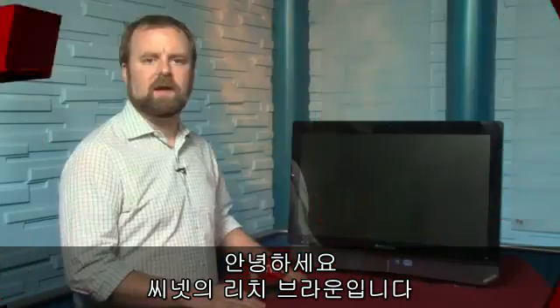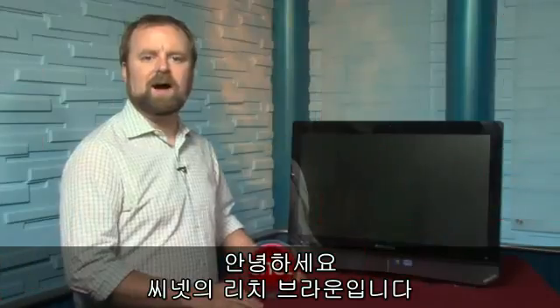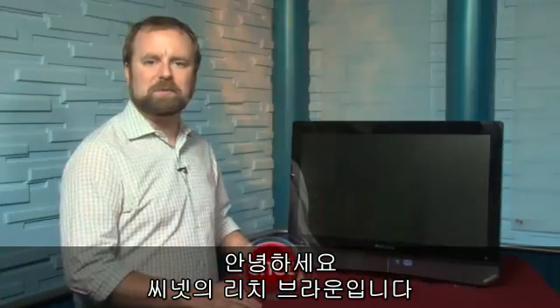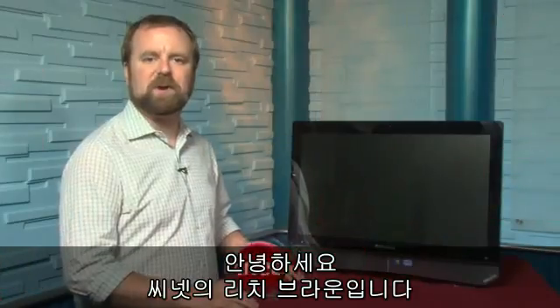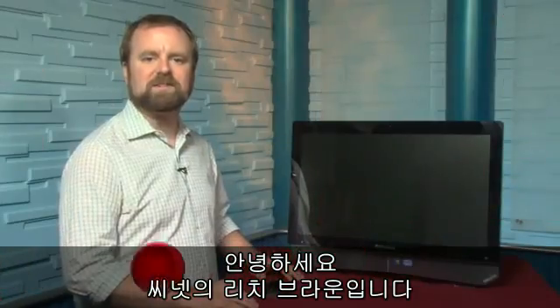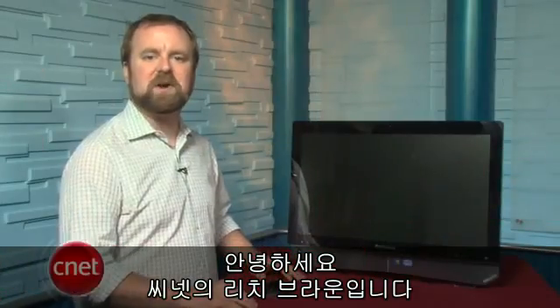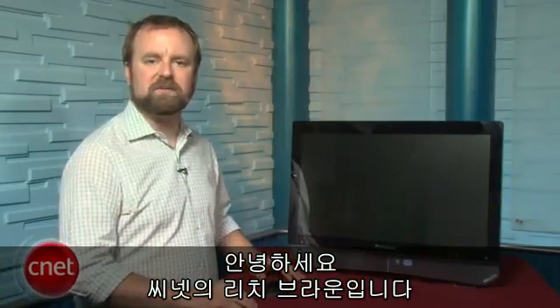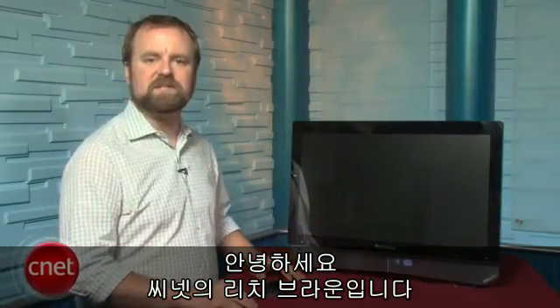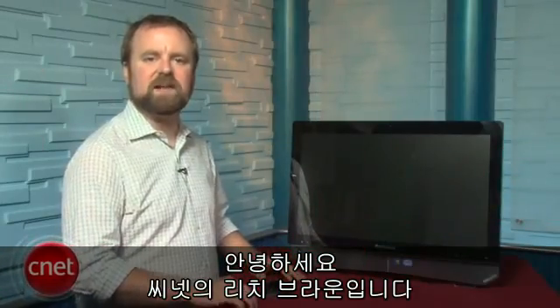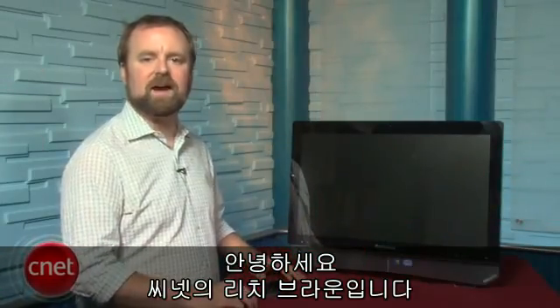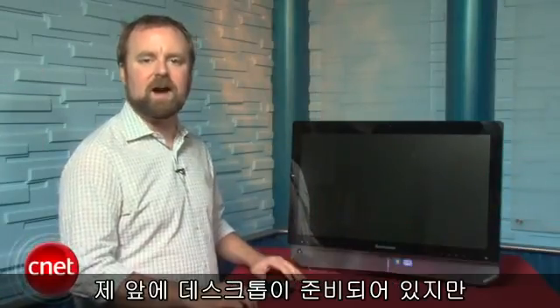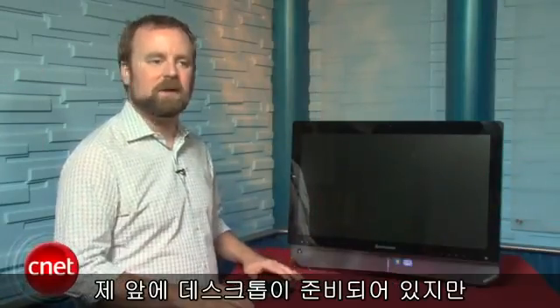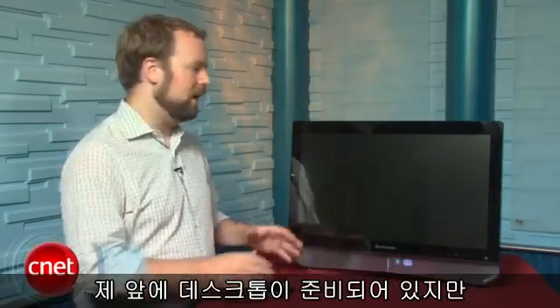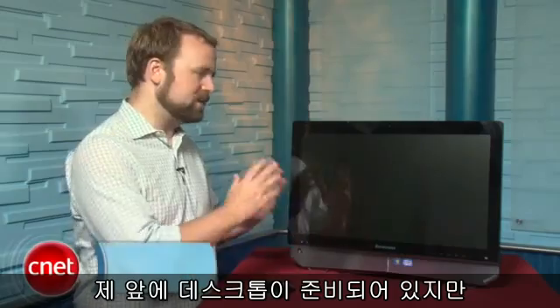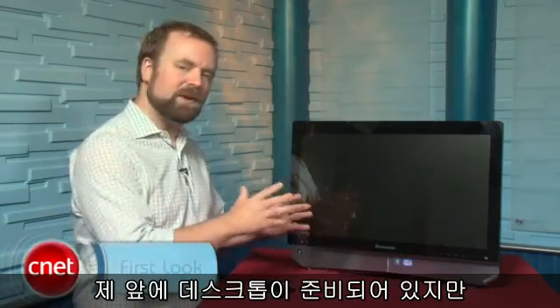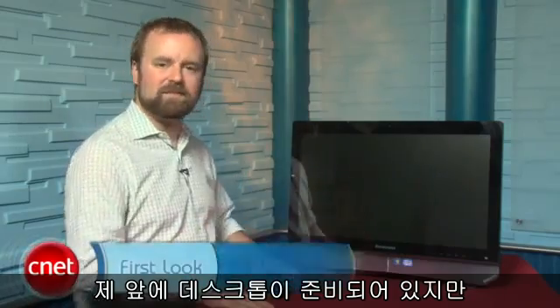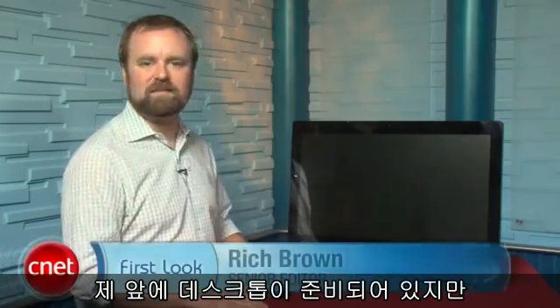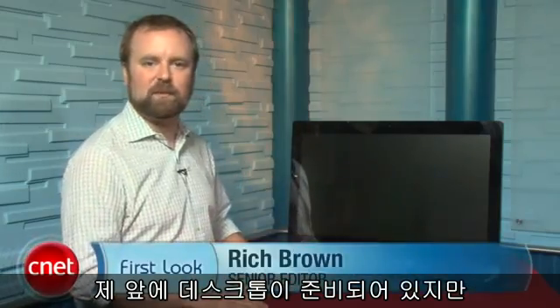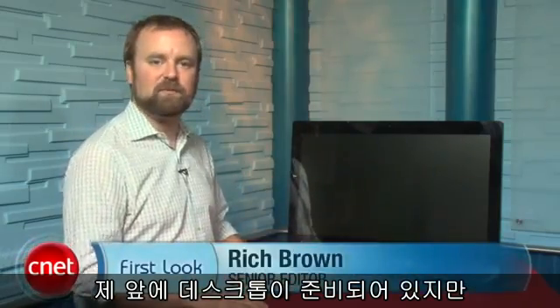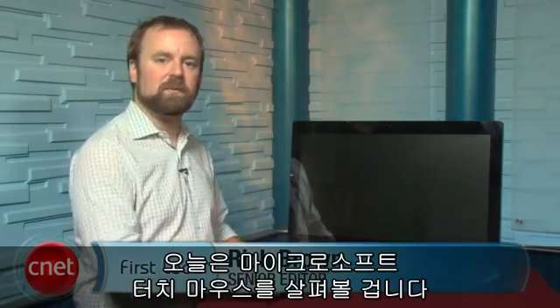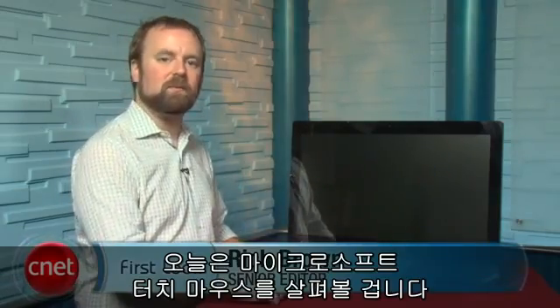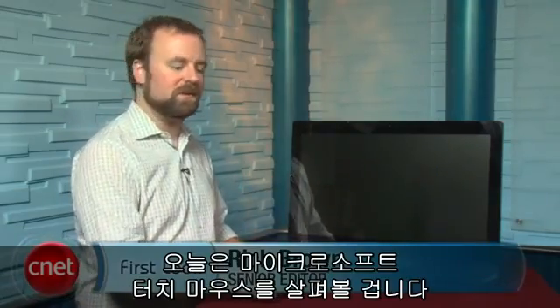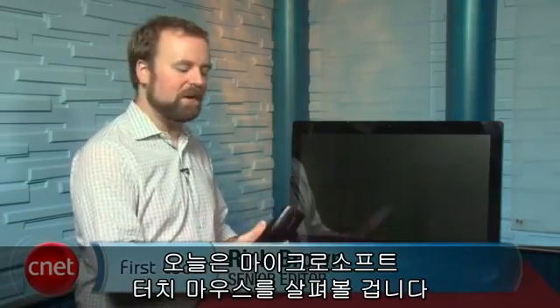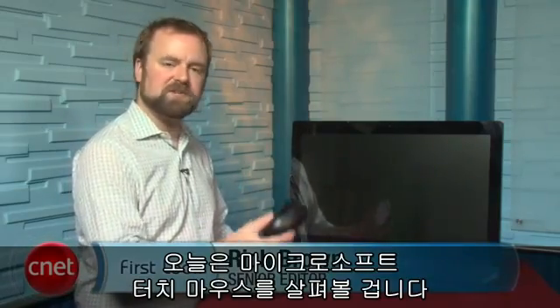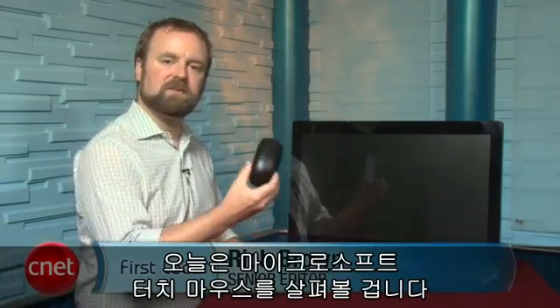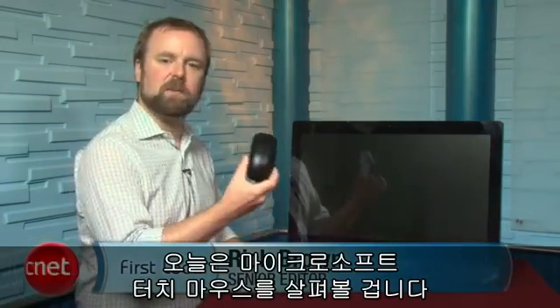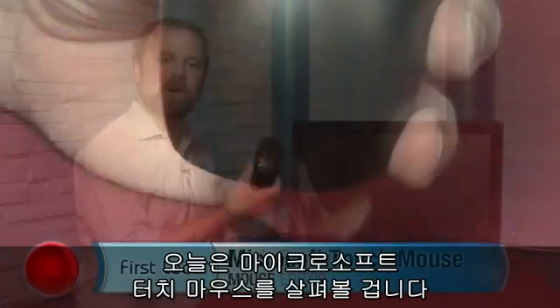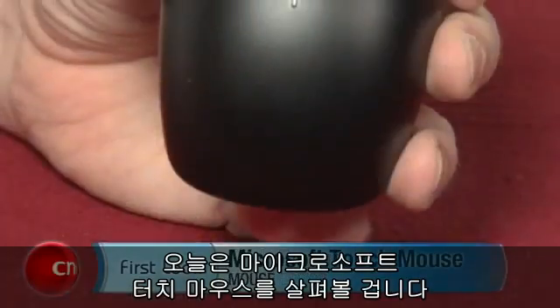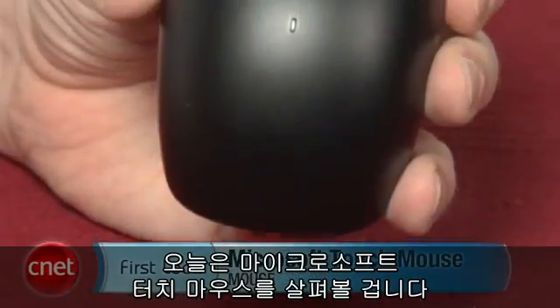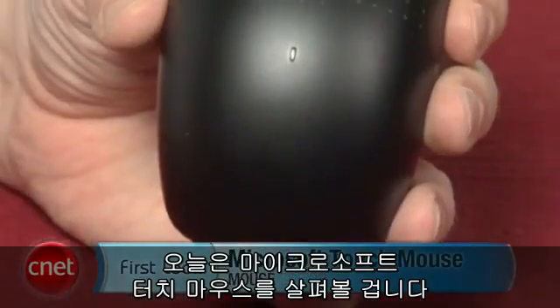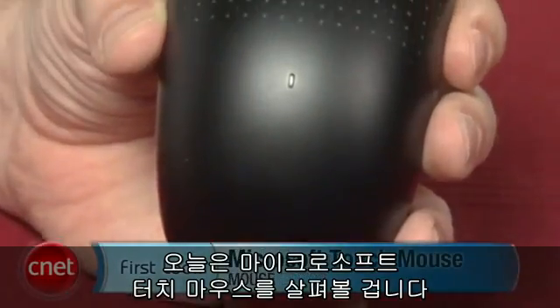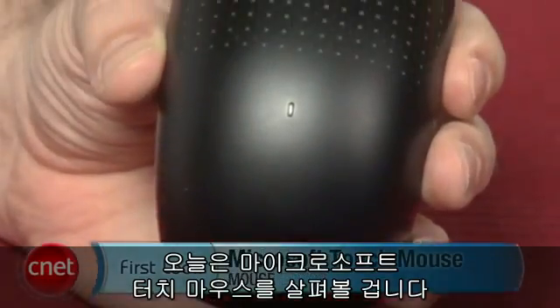Hi, I'm Rich Brown, Senior Editor for CNET.com. And despite this desktop here in front of me, today we're actually going to talk about Microsoft's new Touch Mouse.